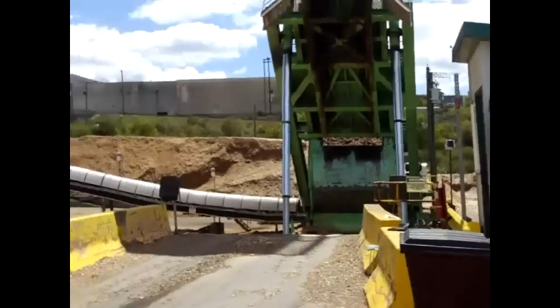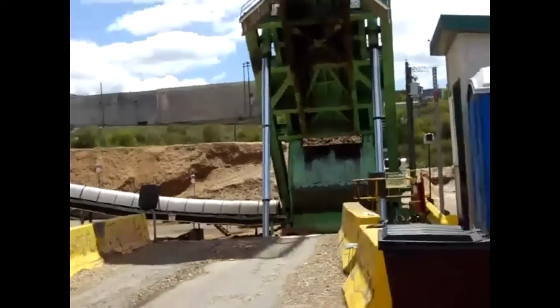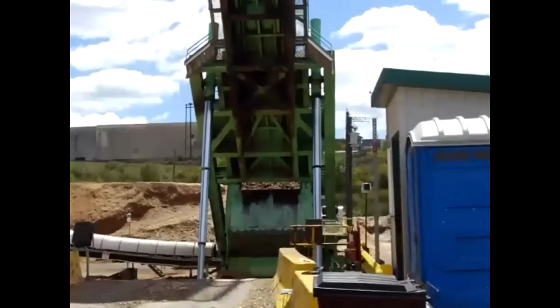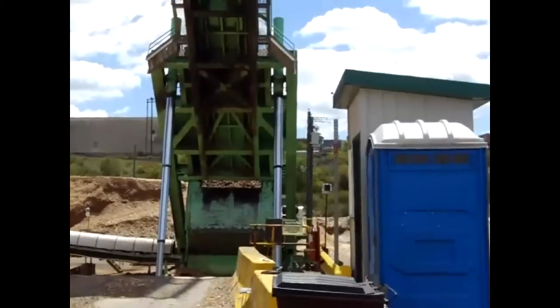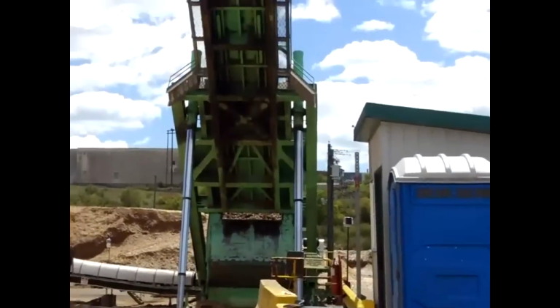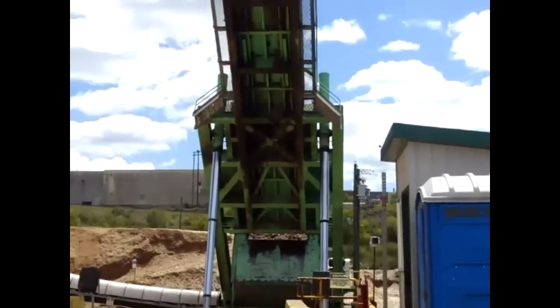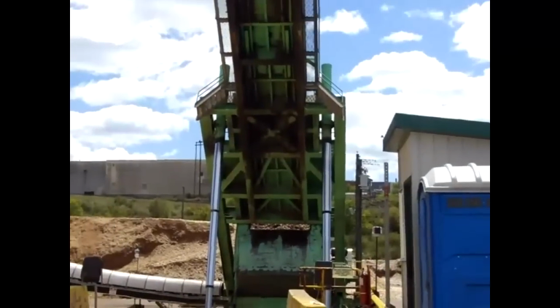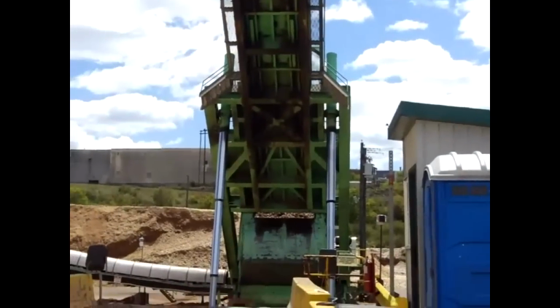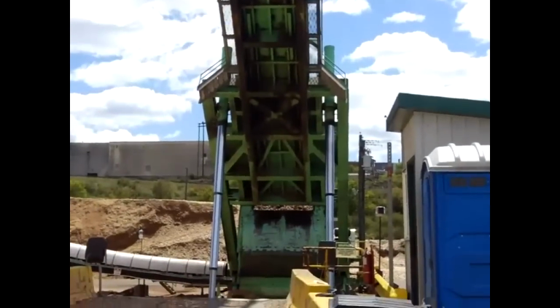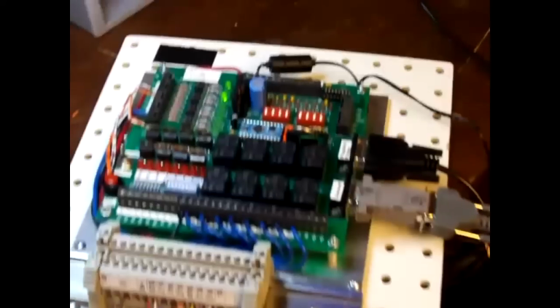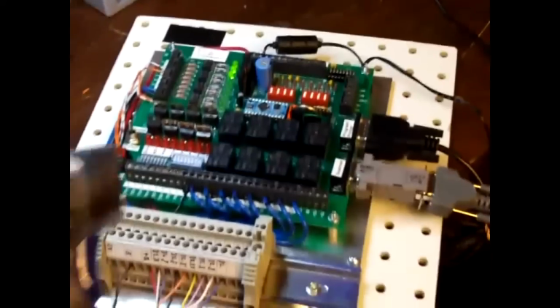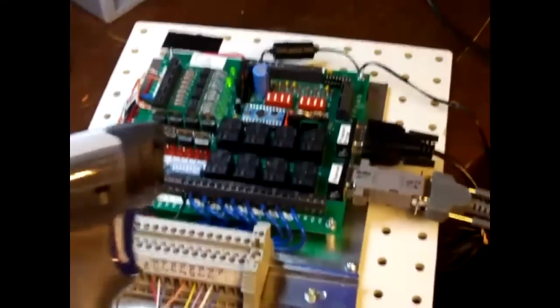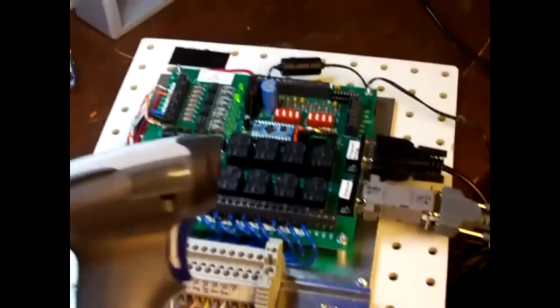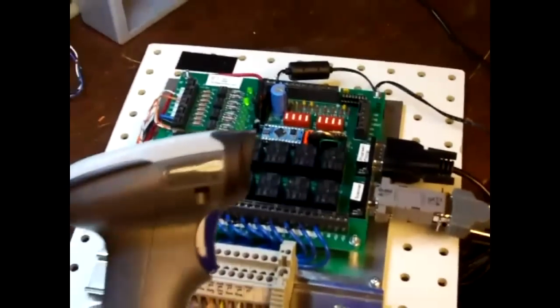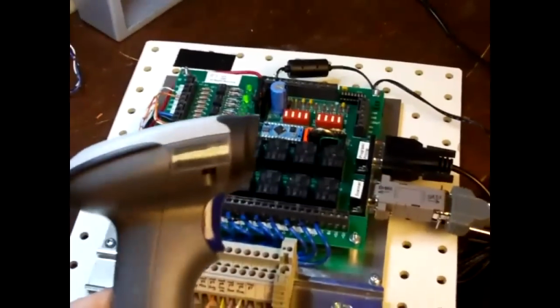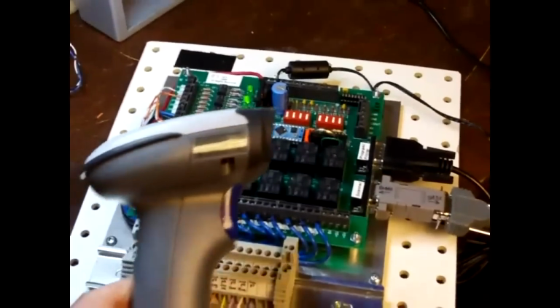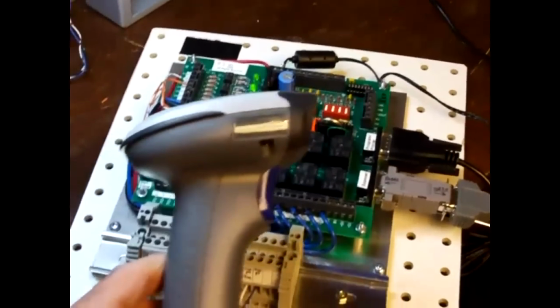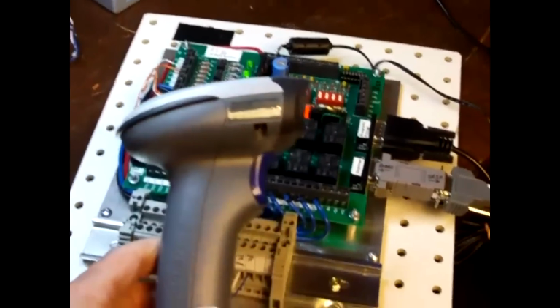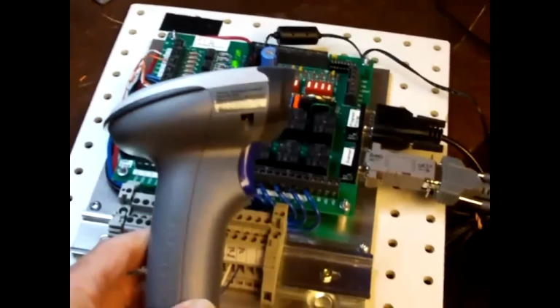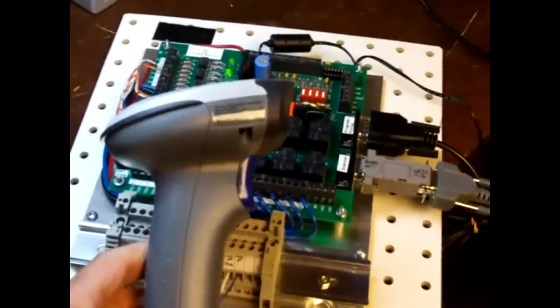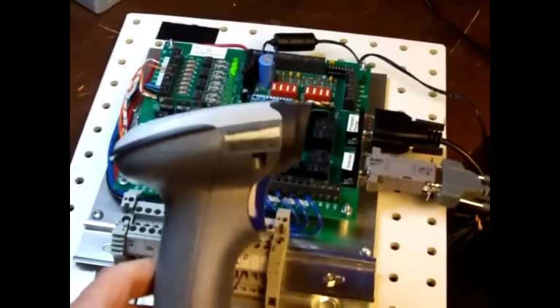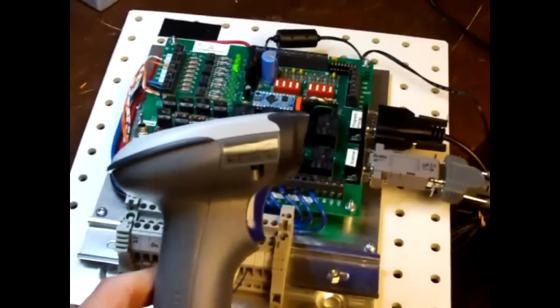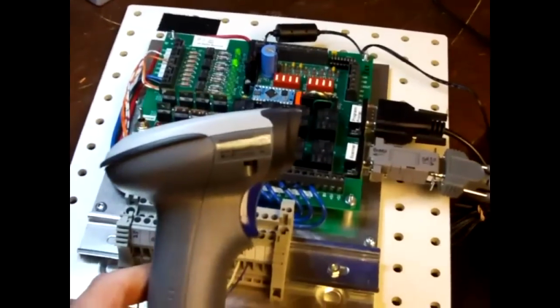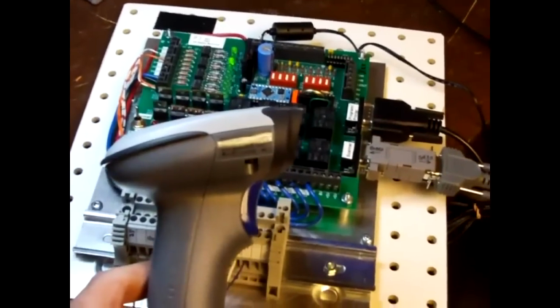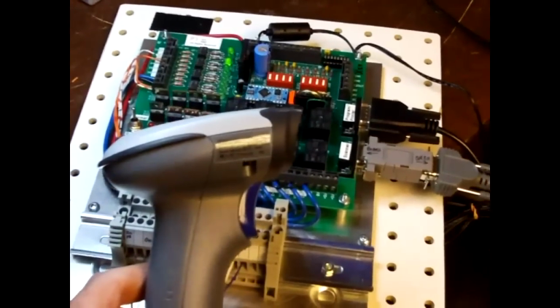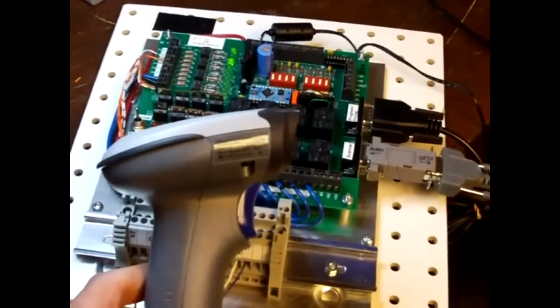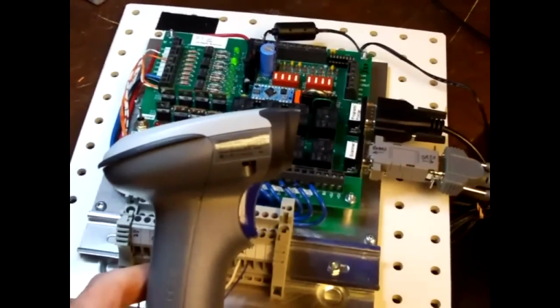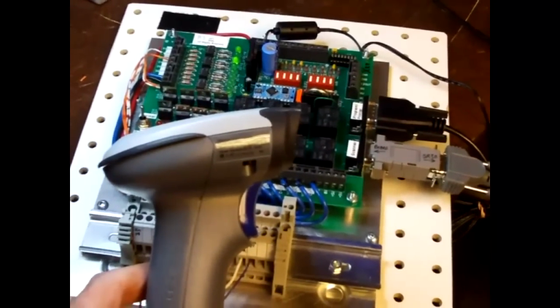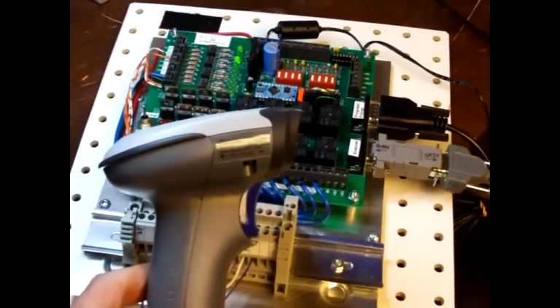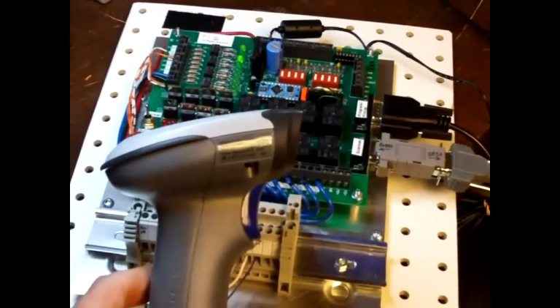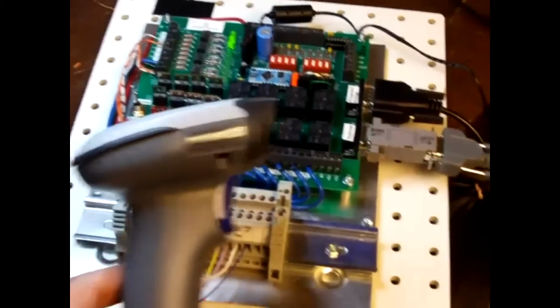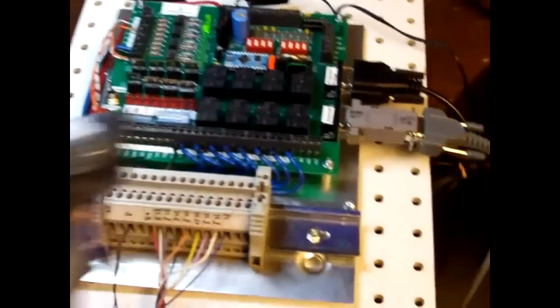Once the truck is dumped, the bridge drops down and the driver can take off.